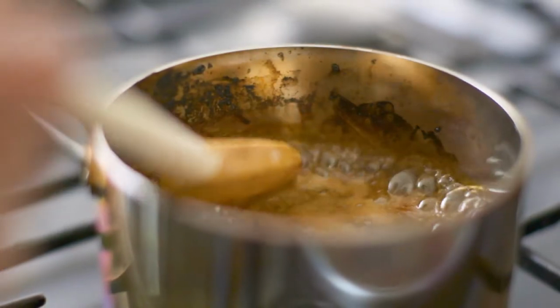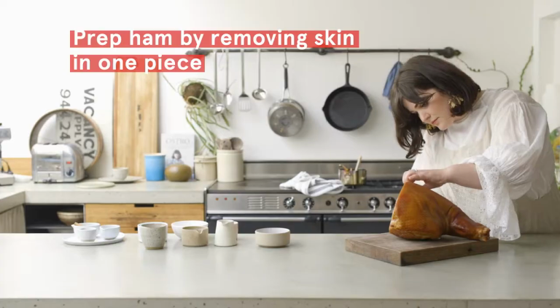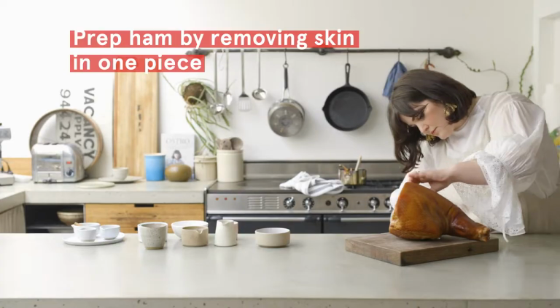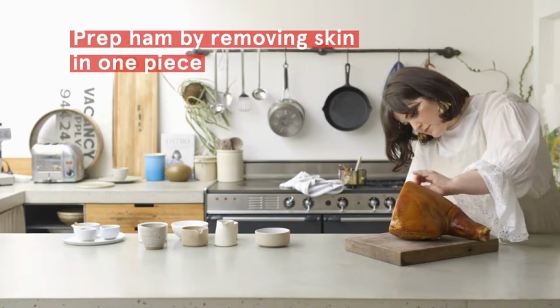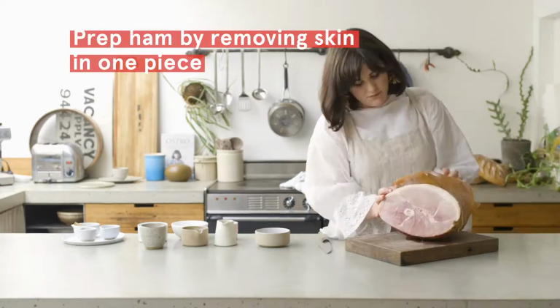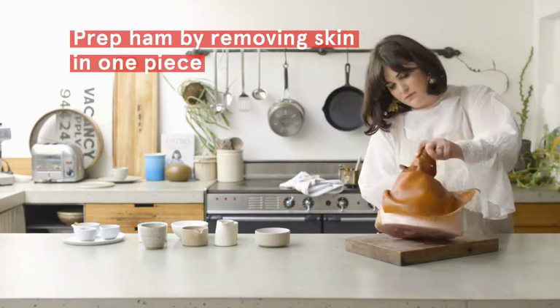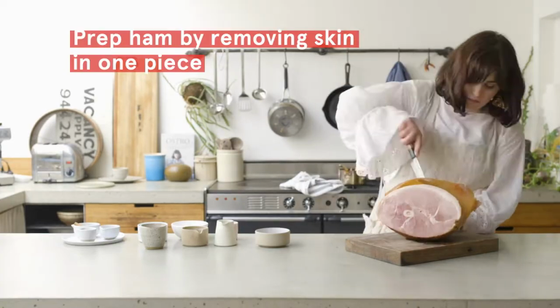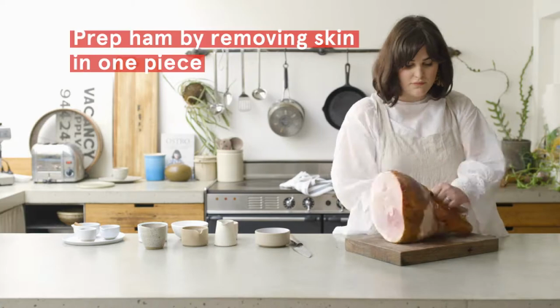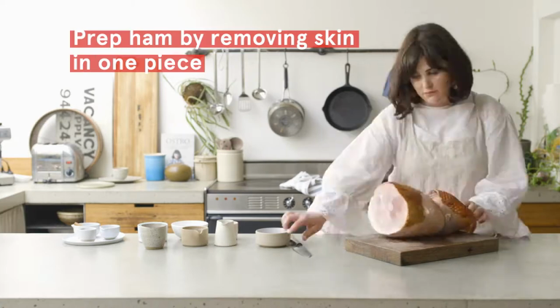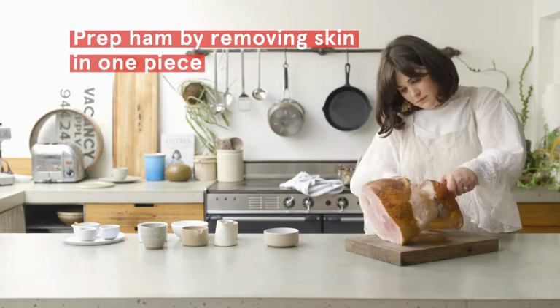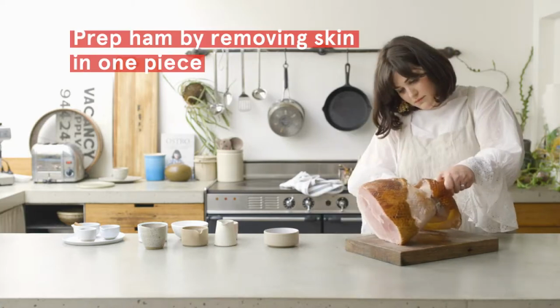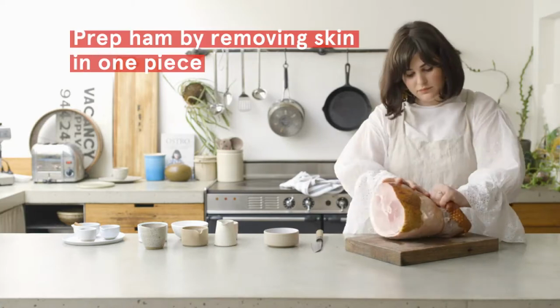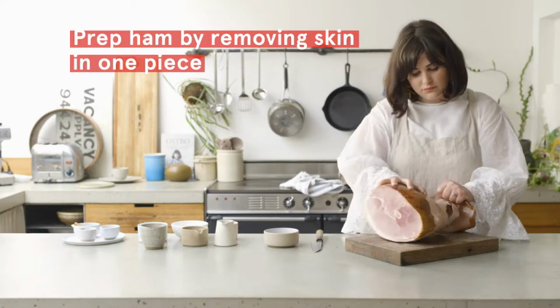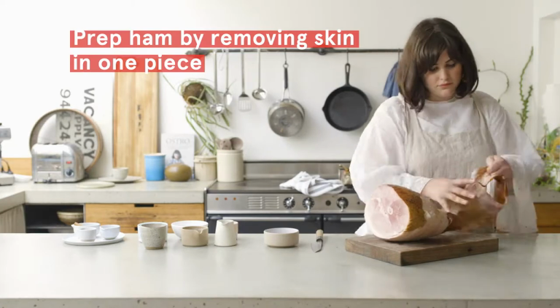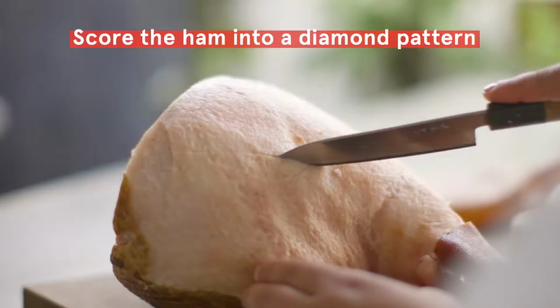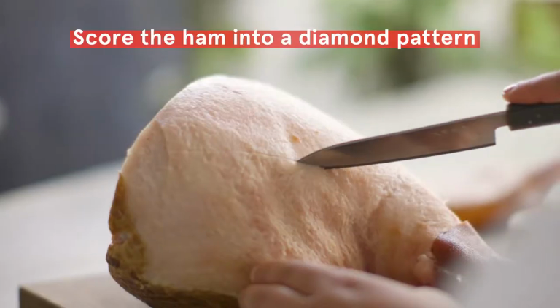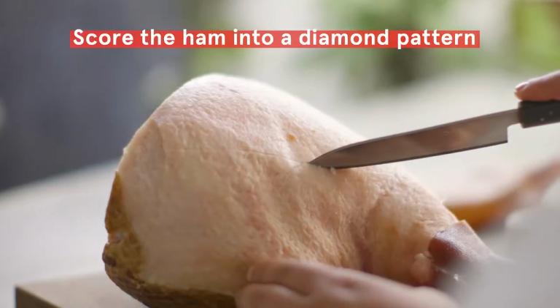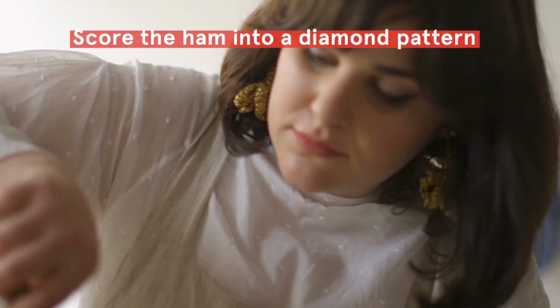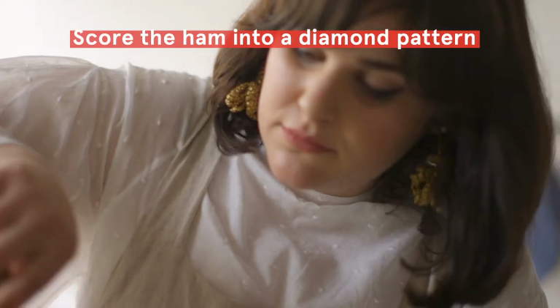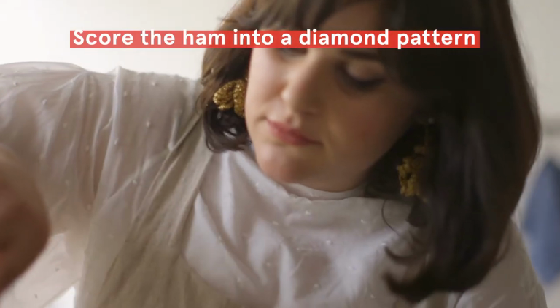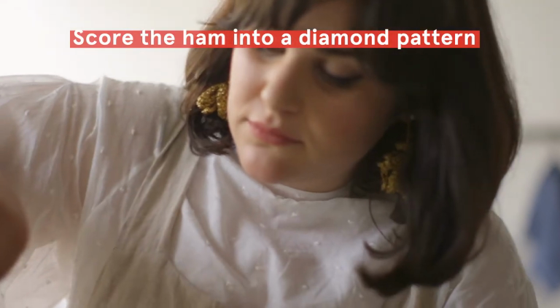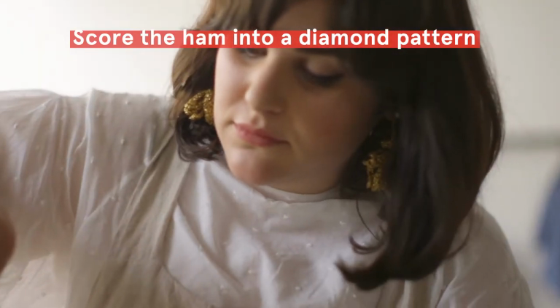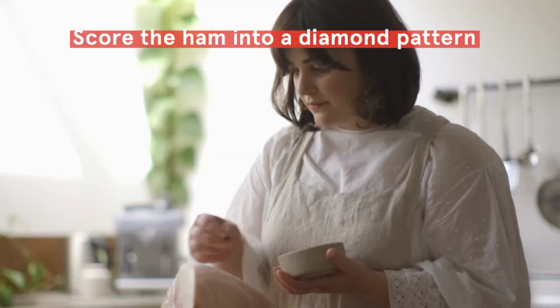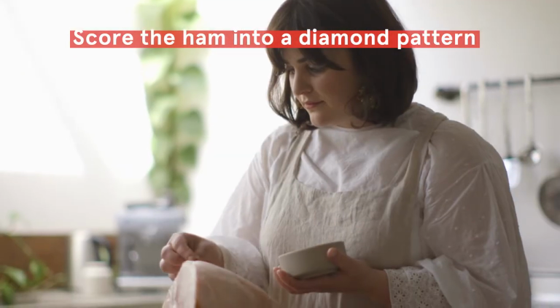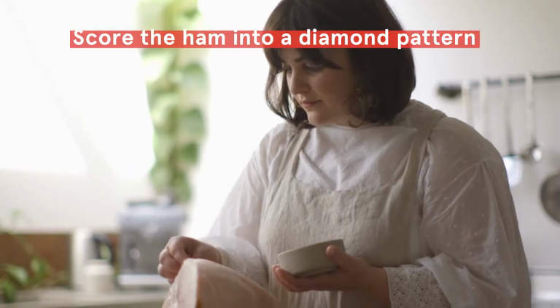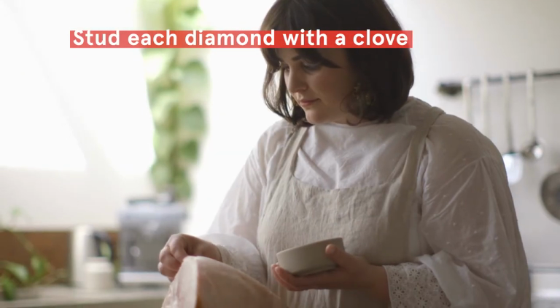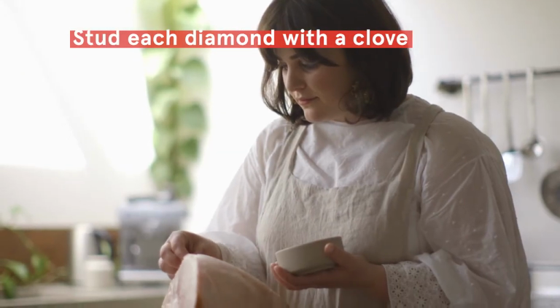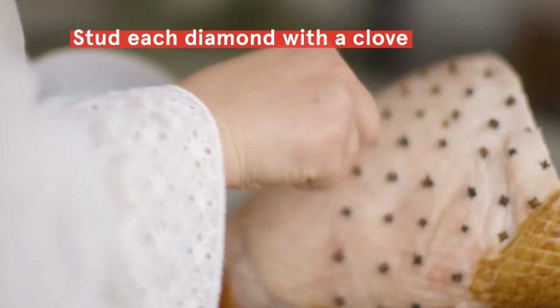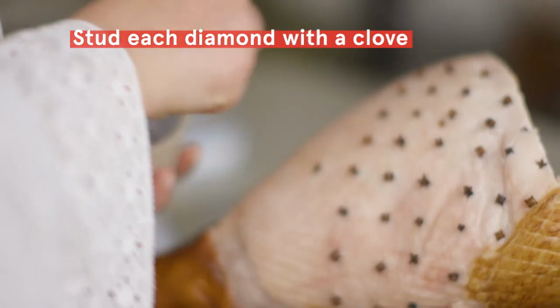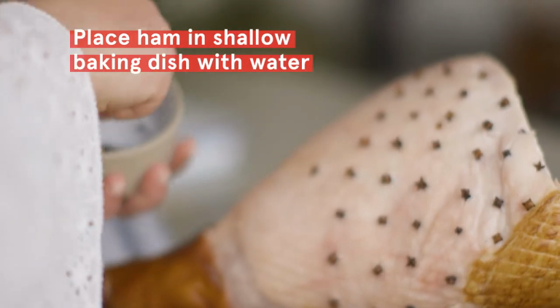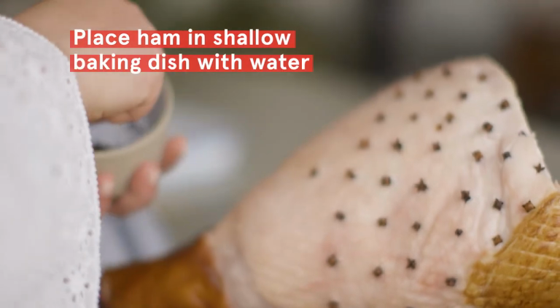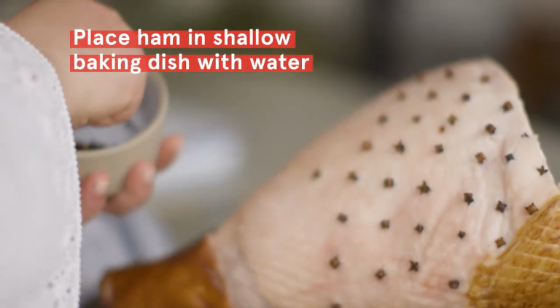First you need to remove the skin of the ham in one piece because you want to save that for later, so you can use that to stop the ham drying out.